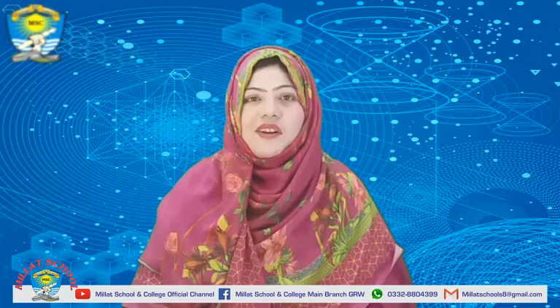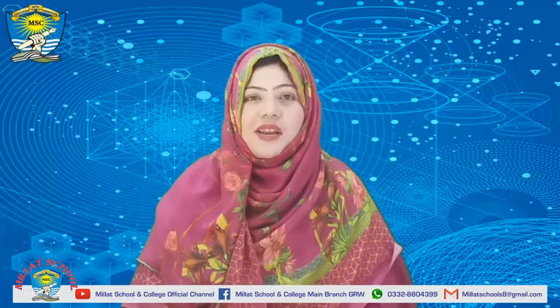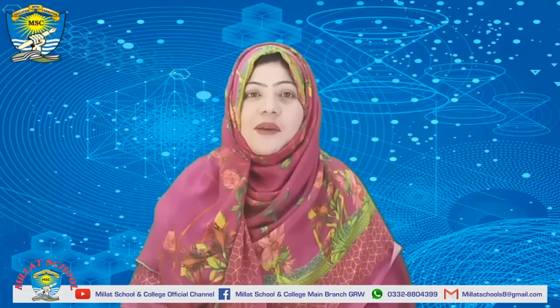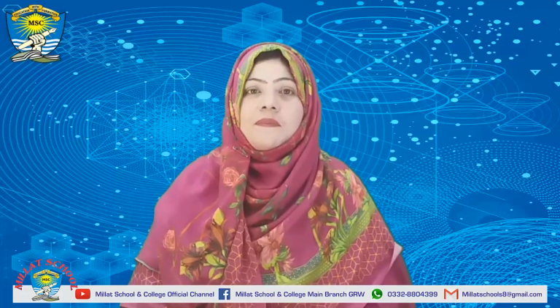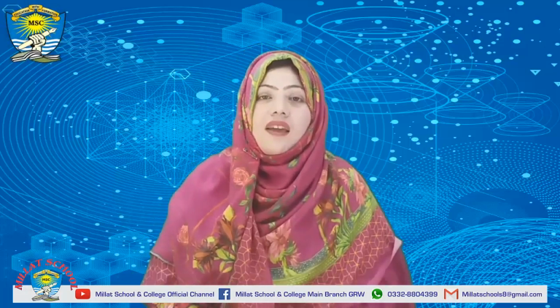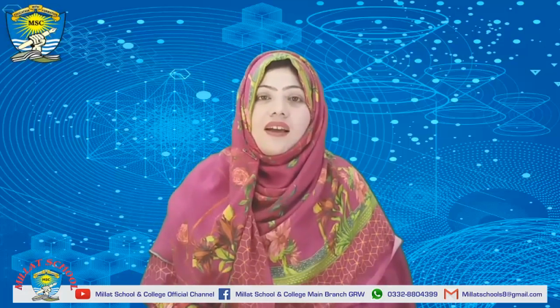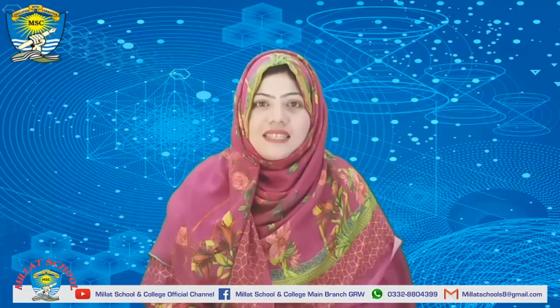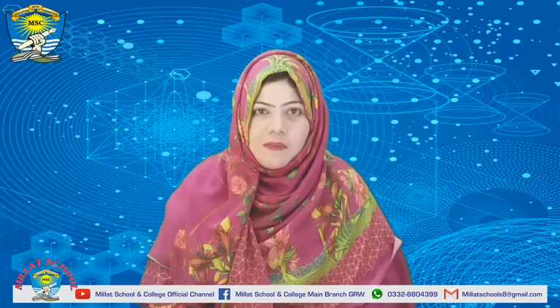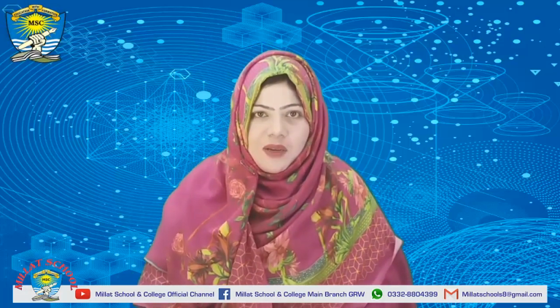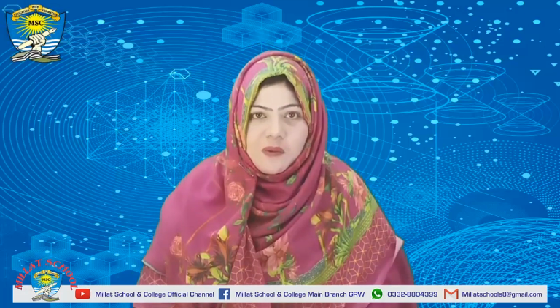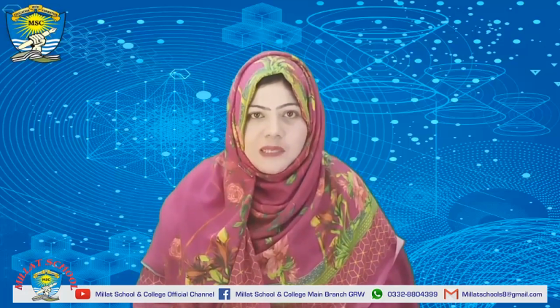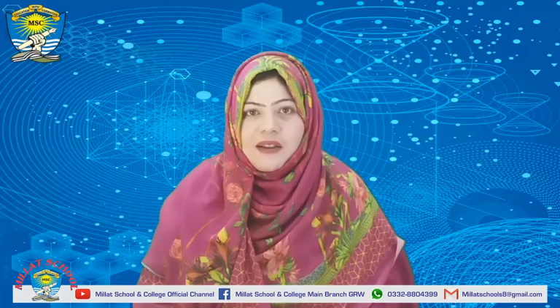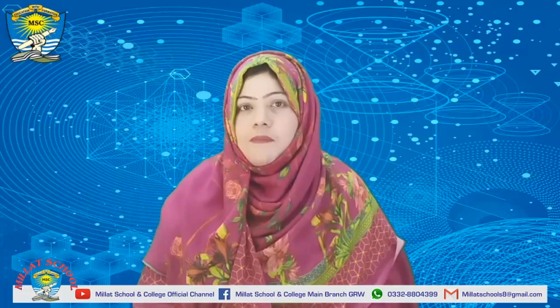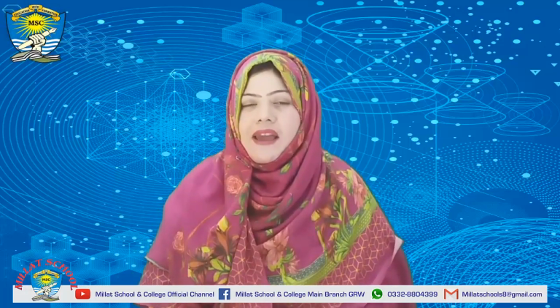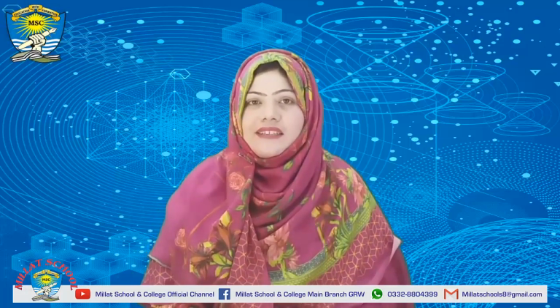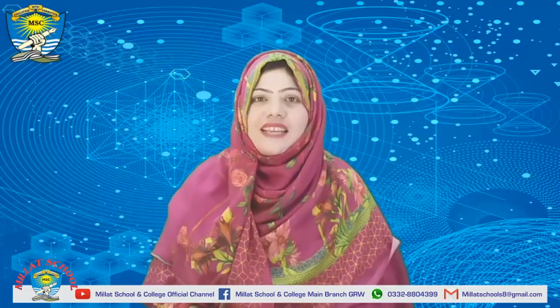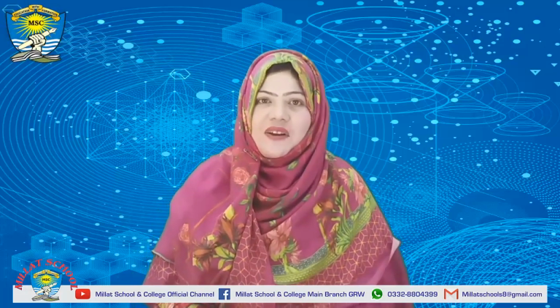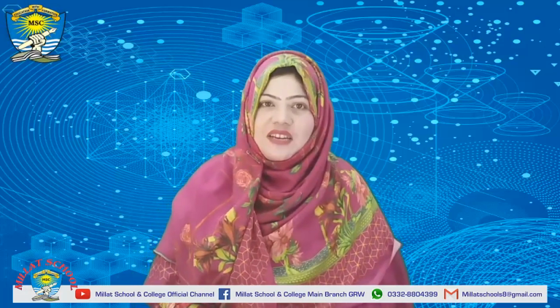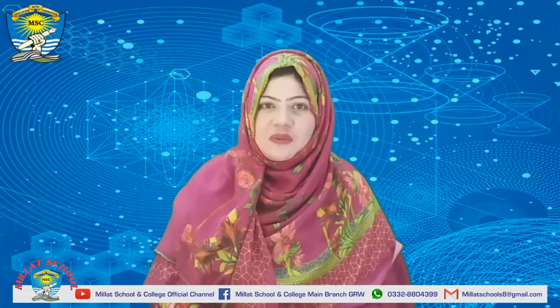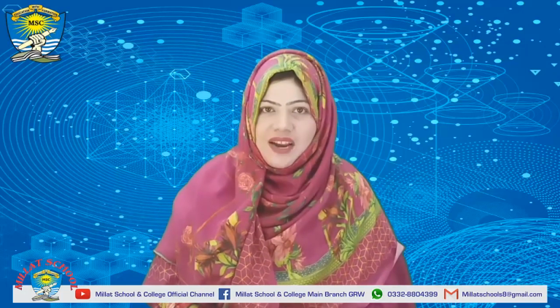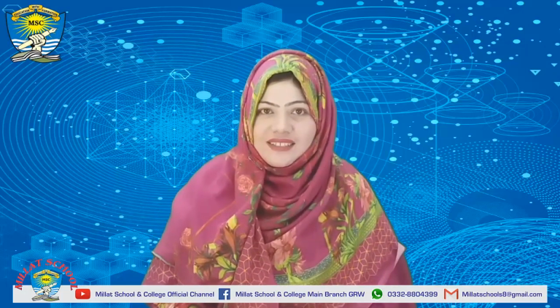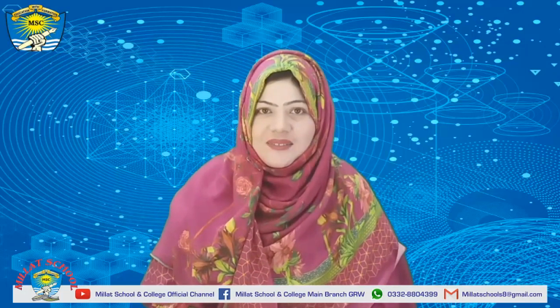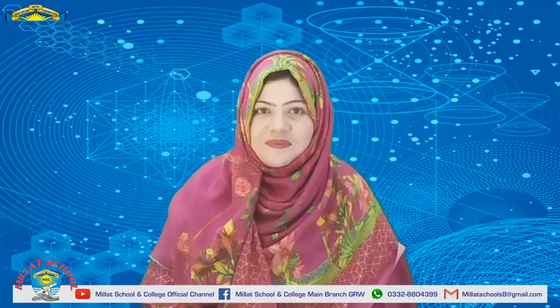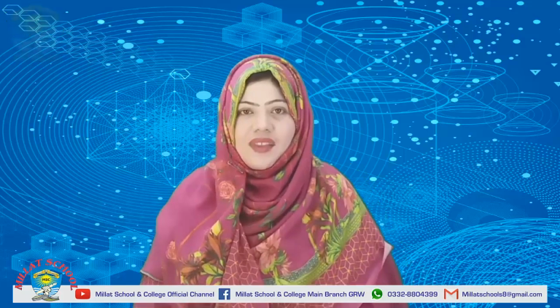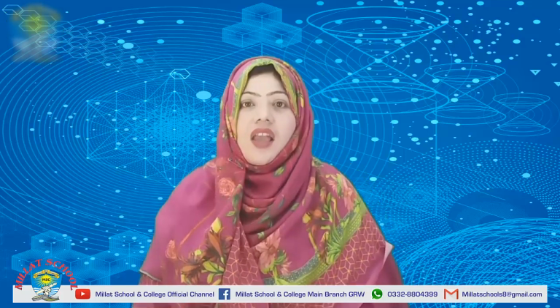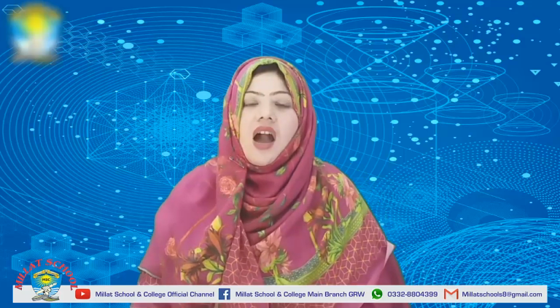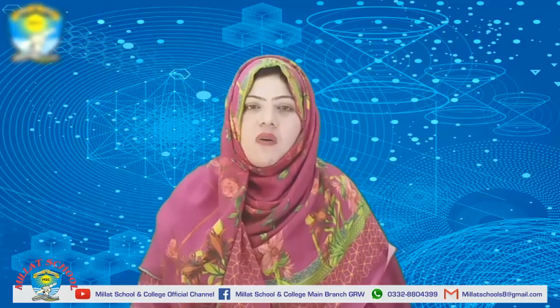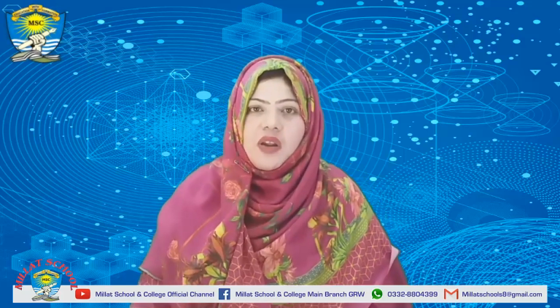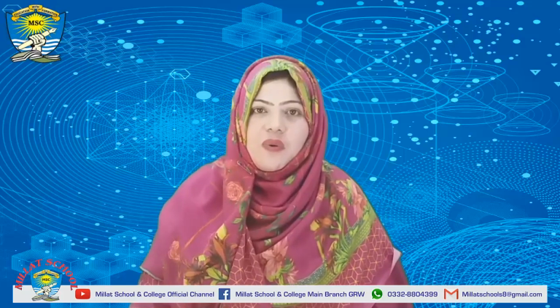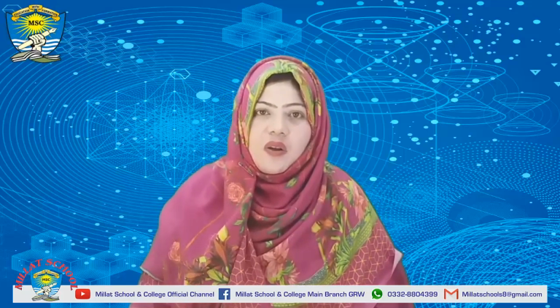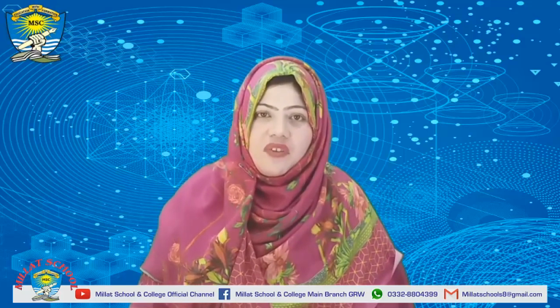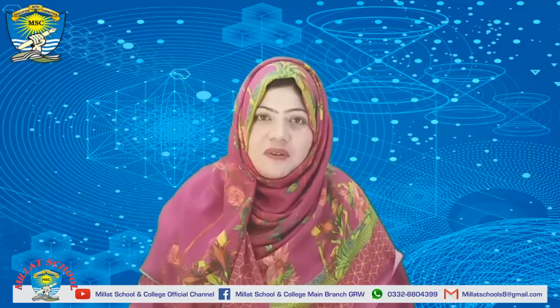Bismillahirrahmanirrahim, assalamu alaikum respected parents and dear students, how are you all?